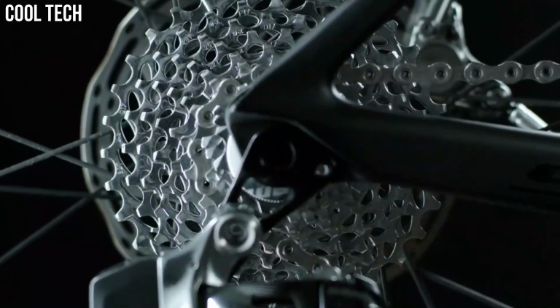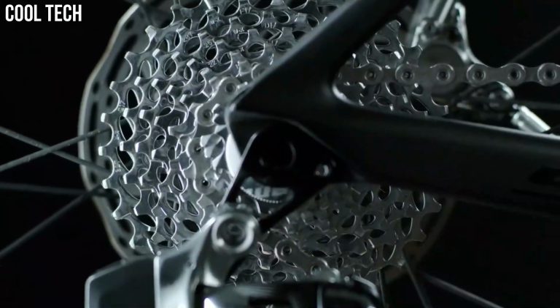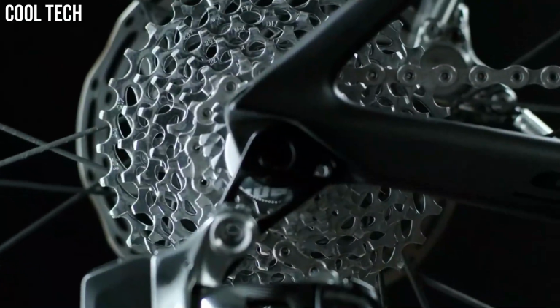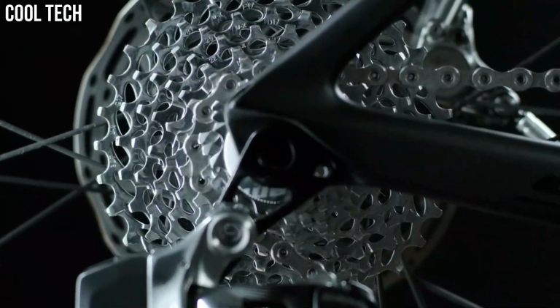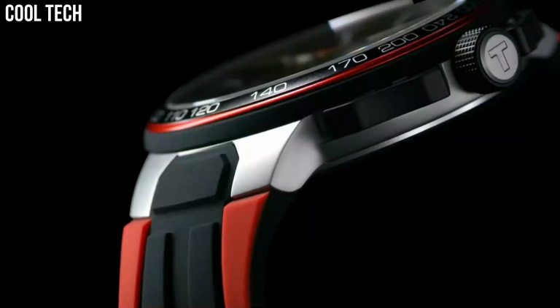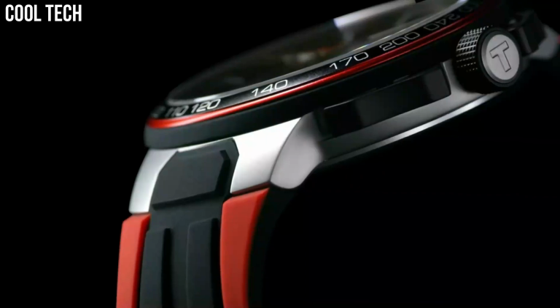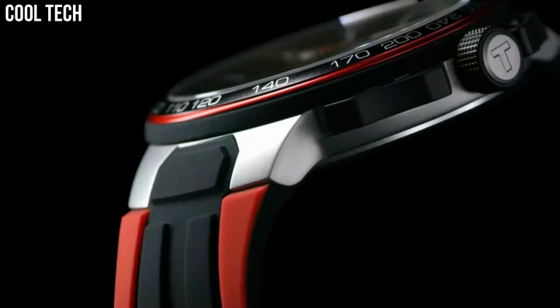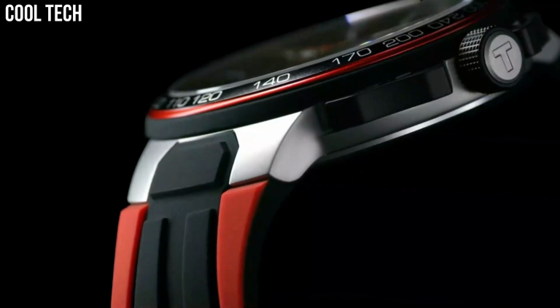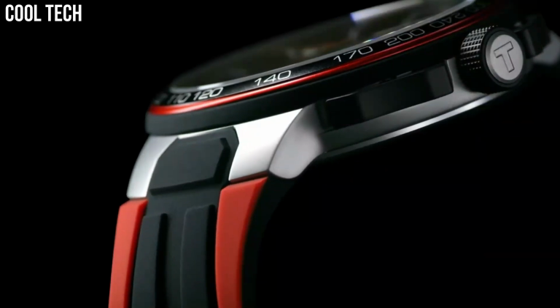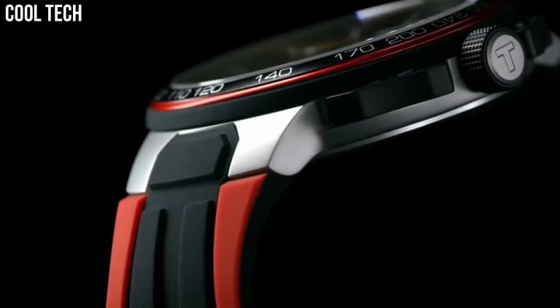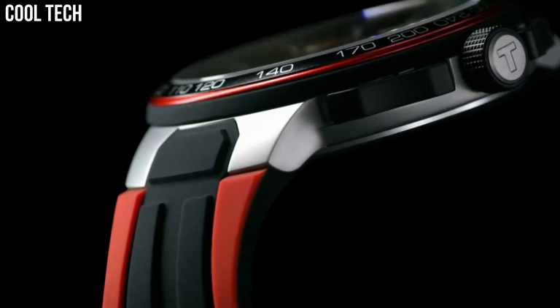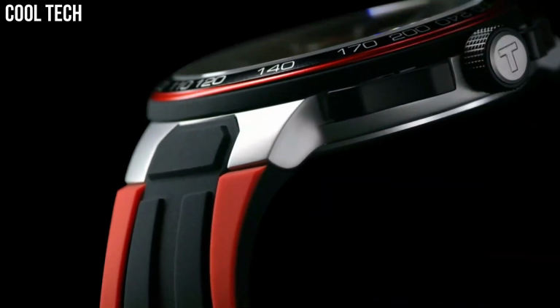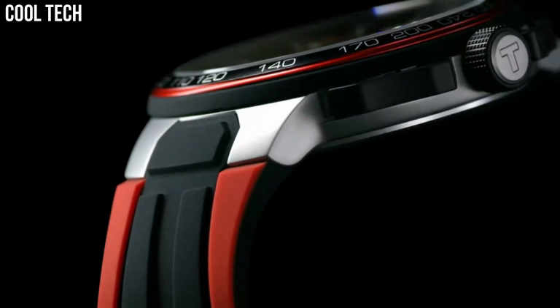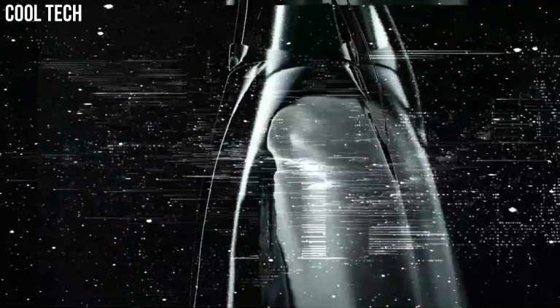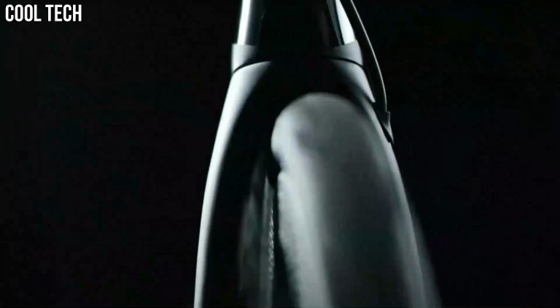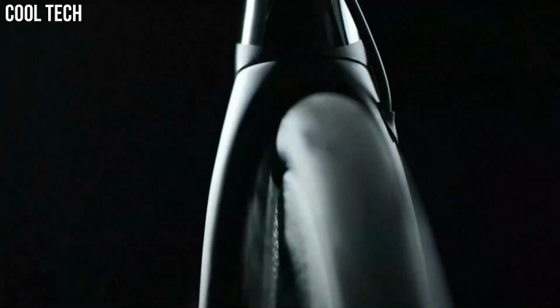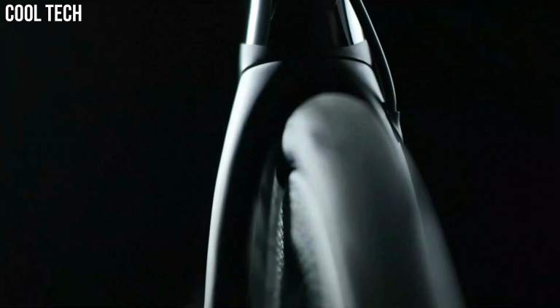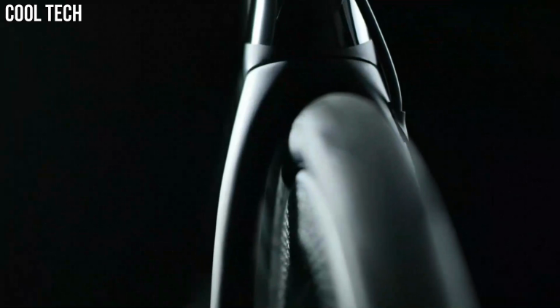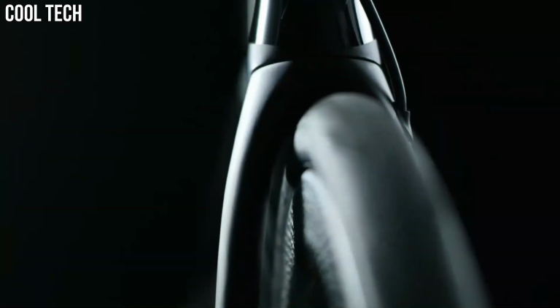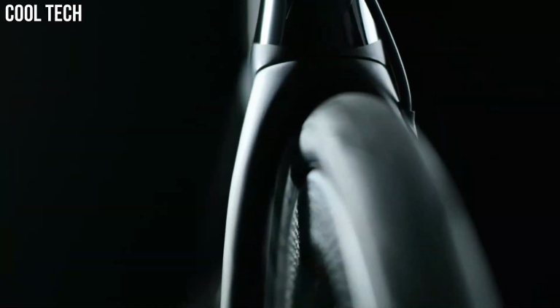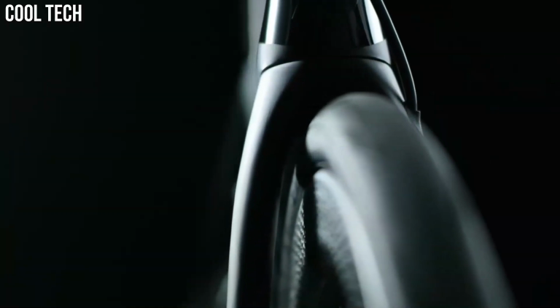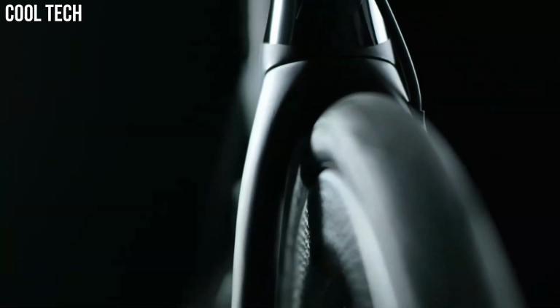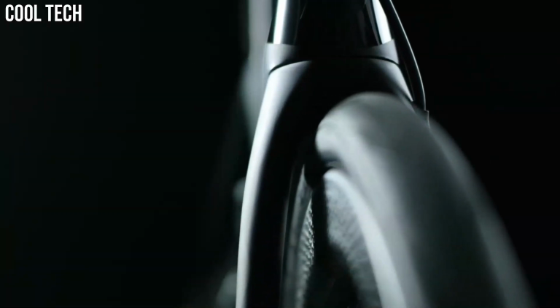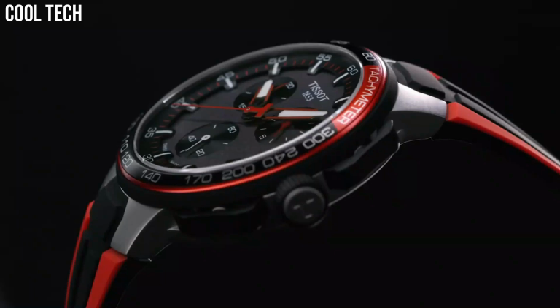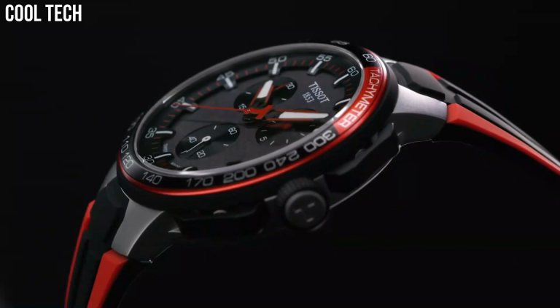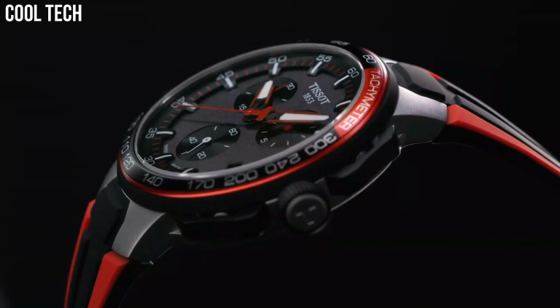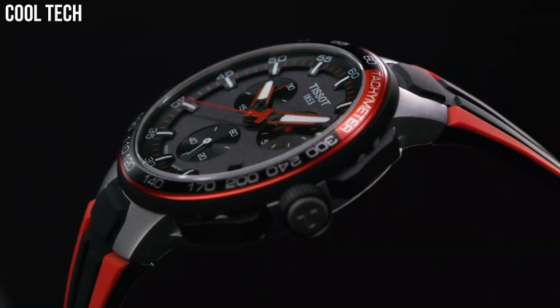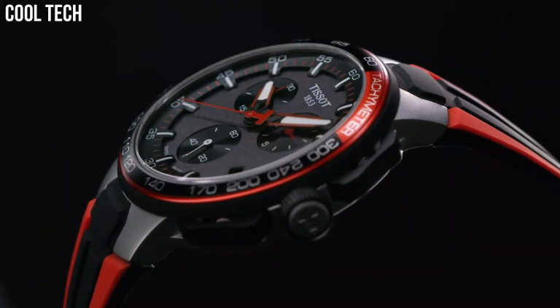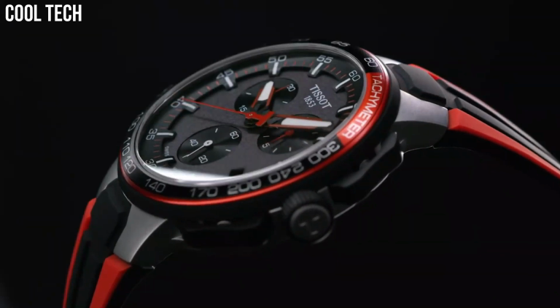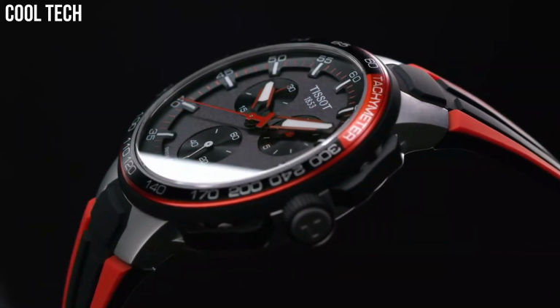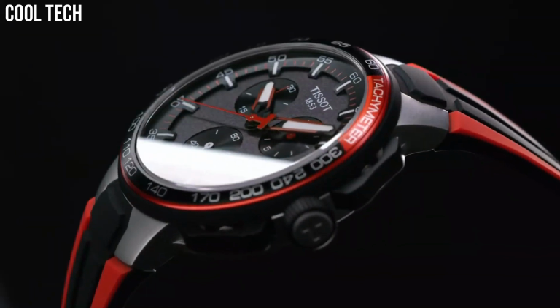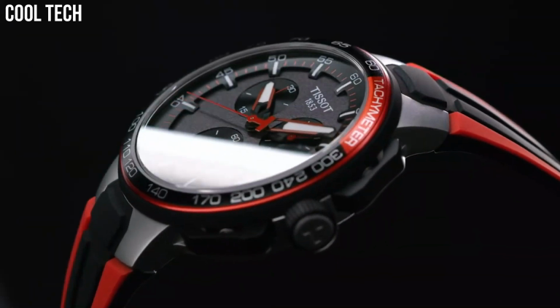Item shape: round. Dial window material type: mineral. Display type: analog.